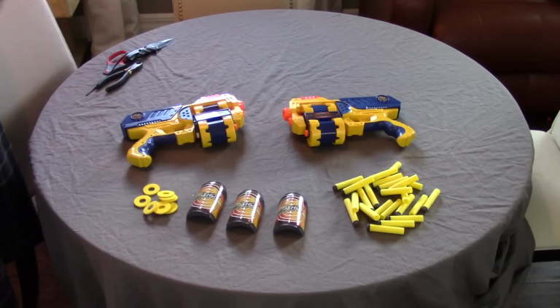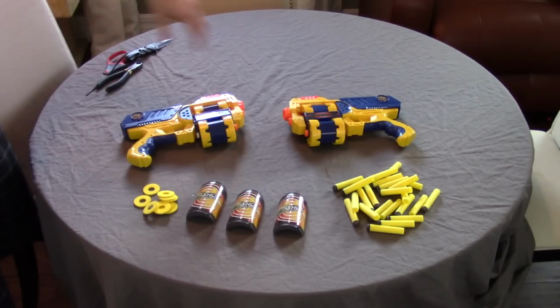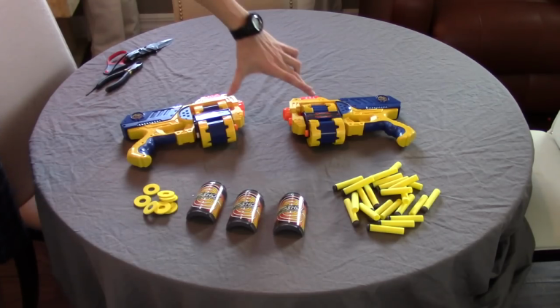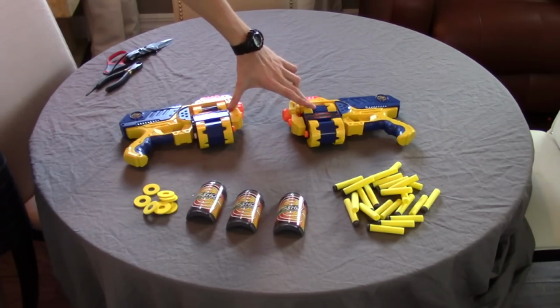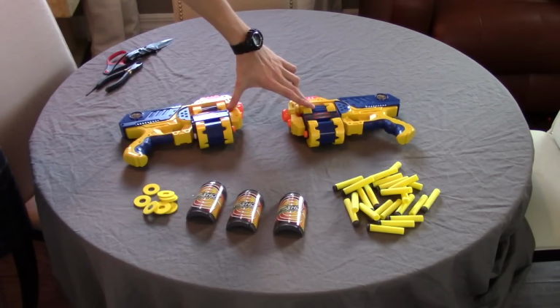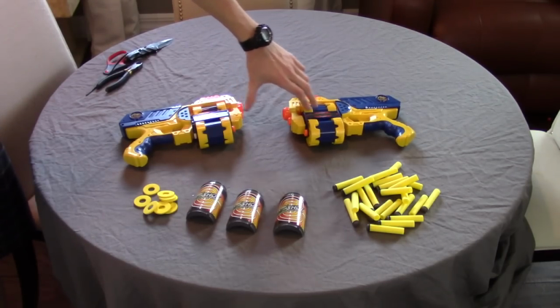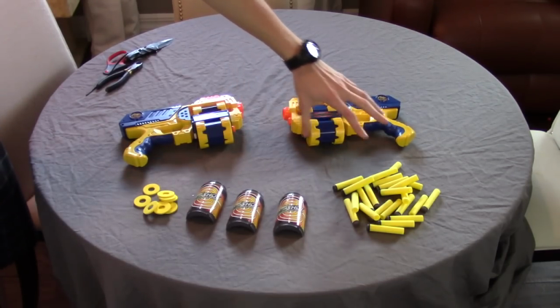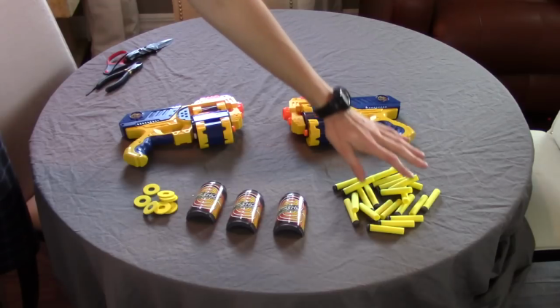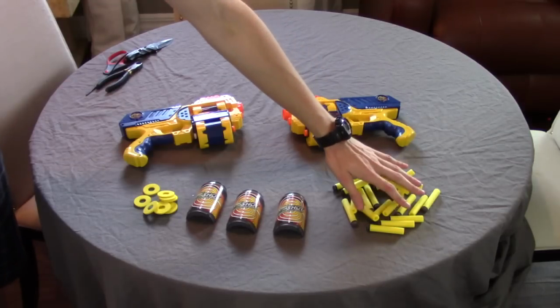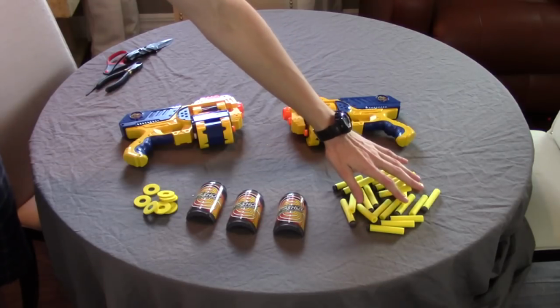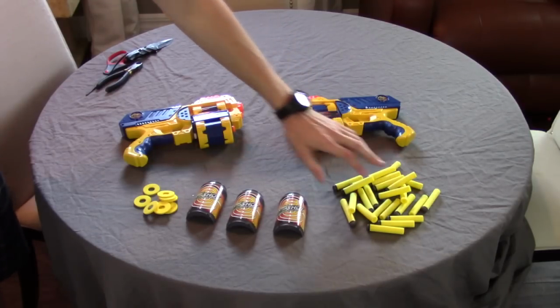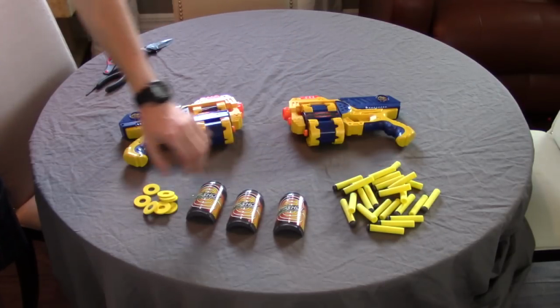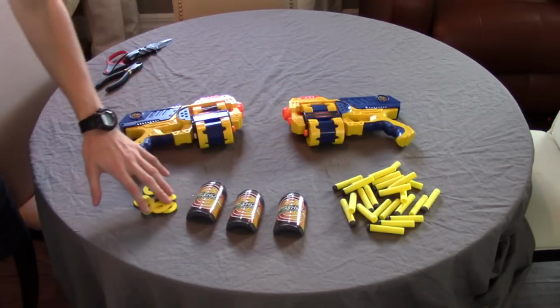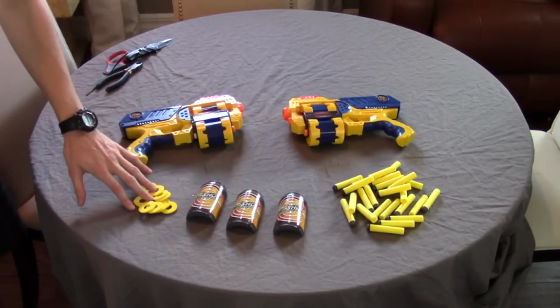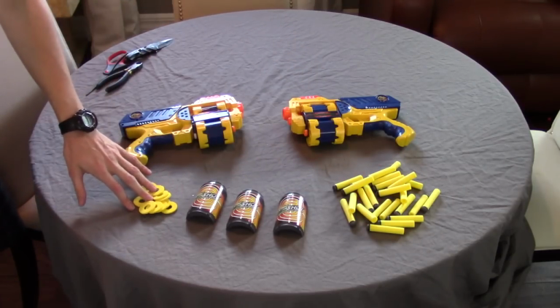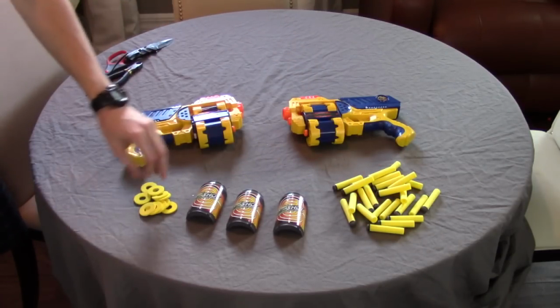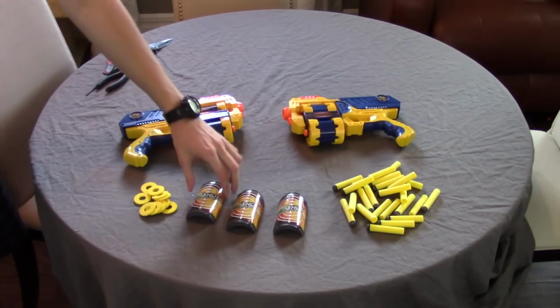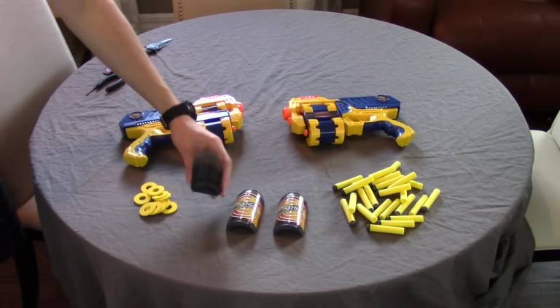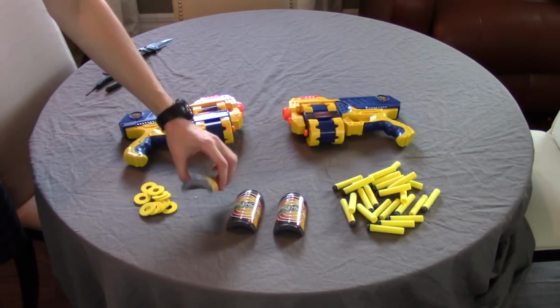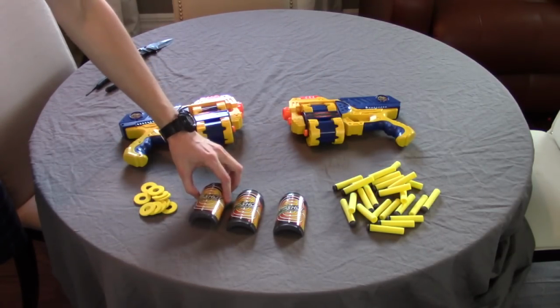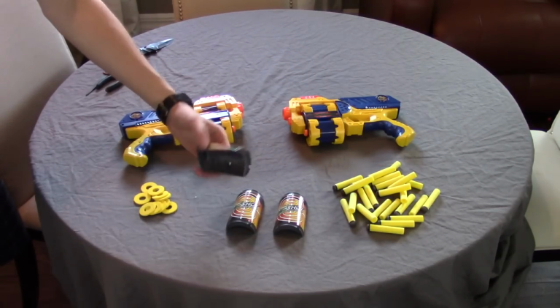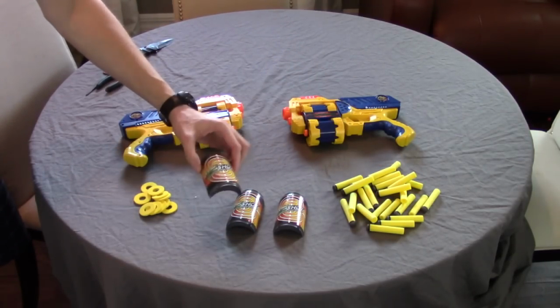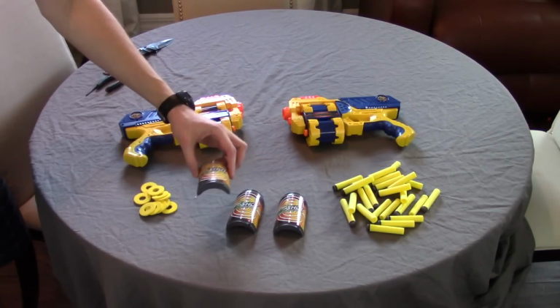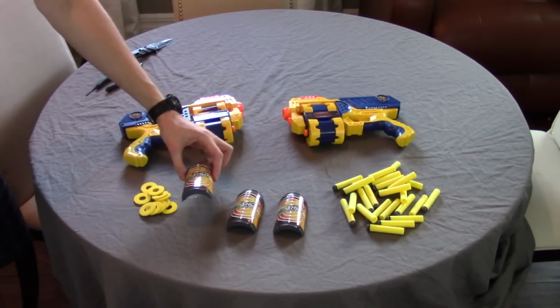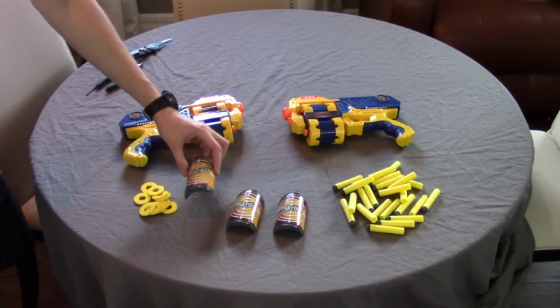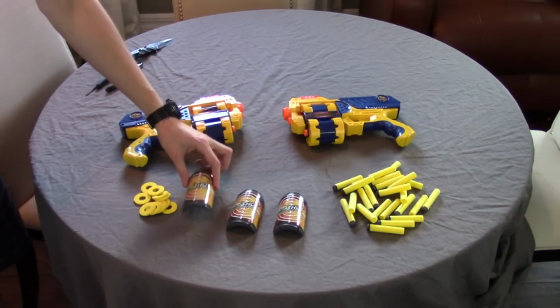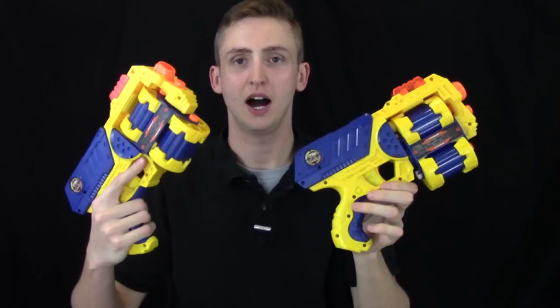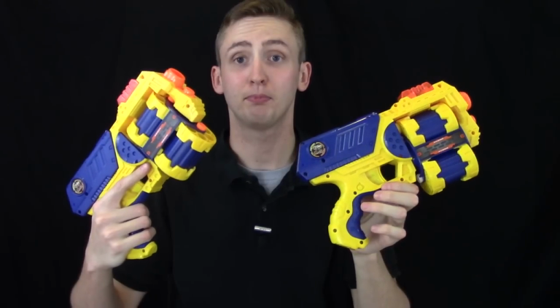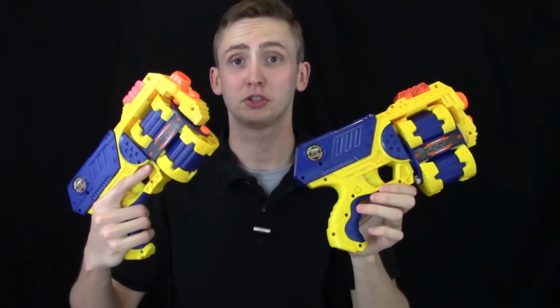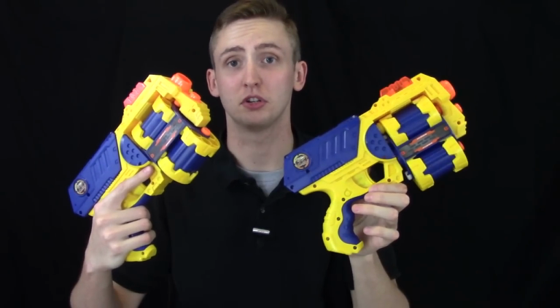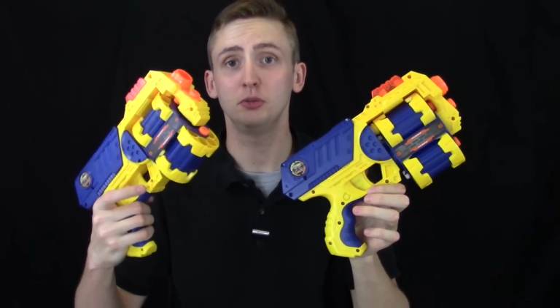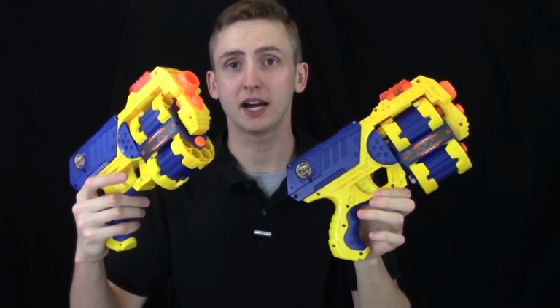Included are two blasters, a handful of darts, some discs, and these fake can things that are made of plastic. I purchased a two-pack.